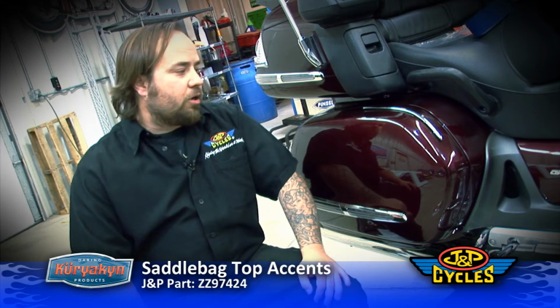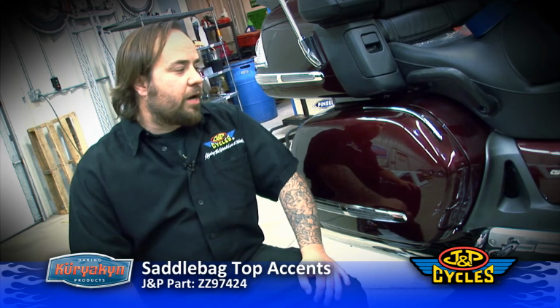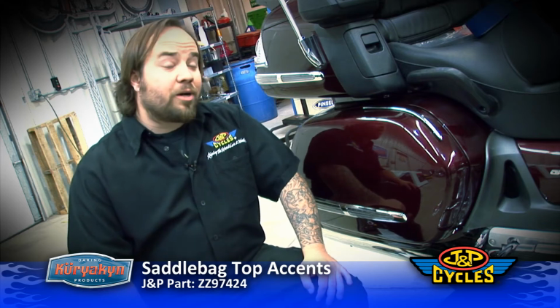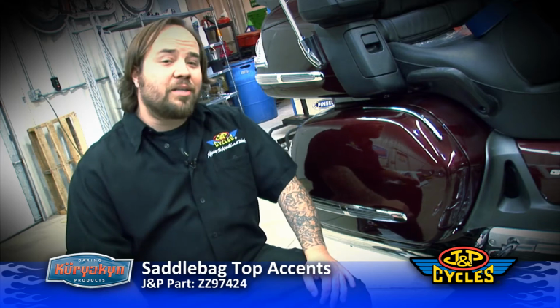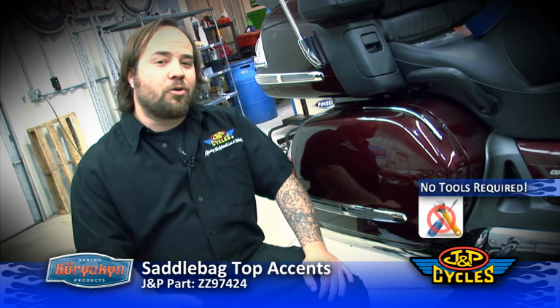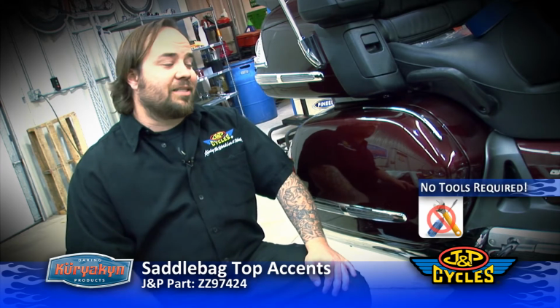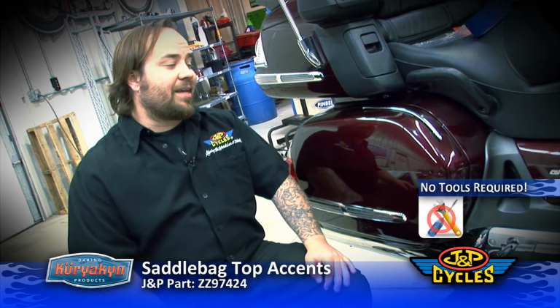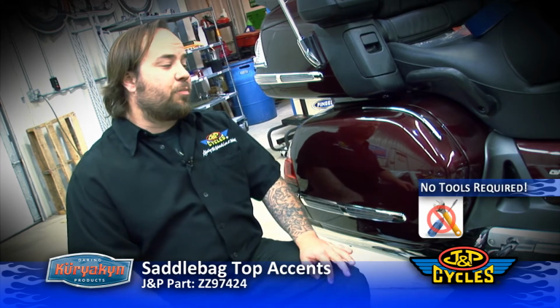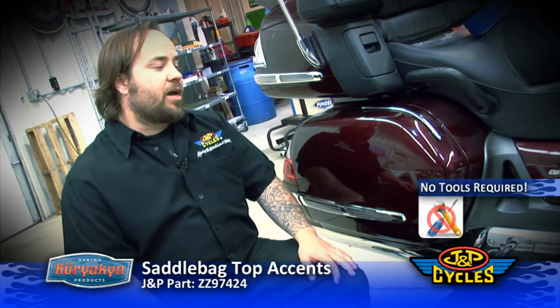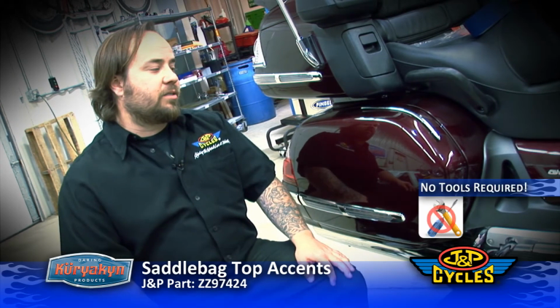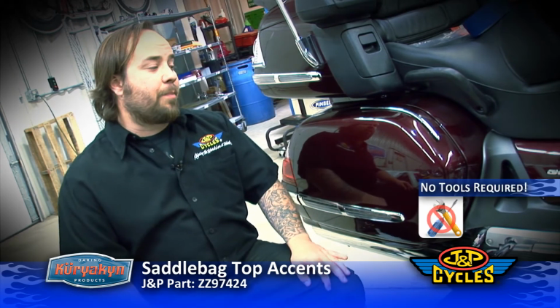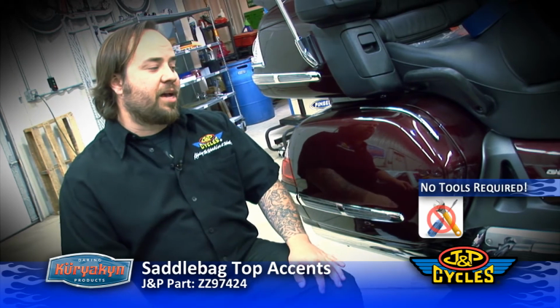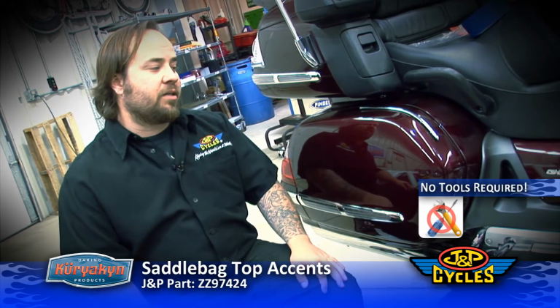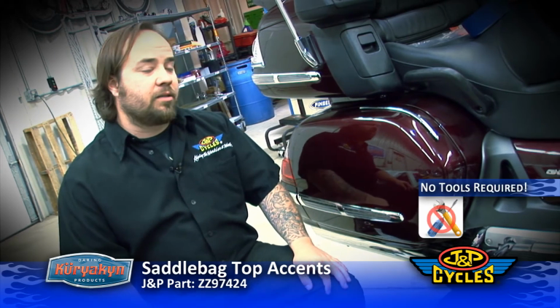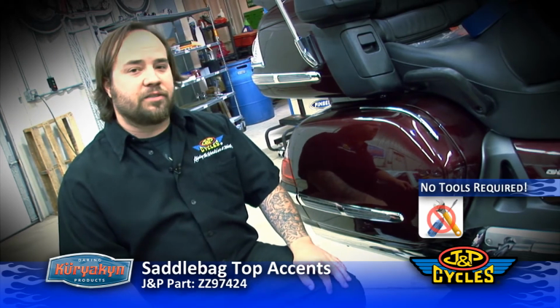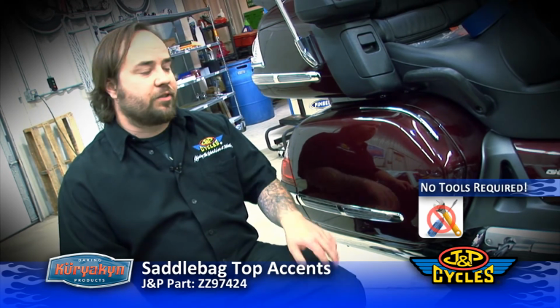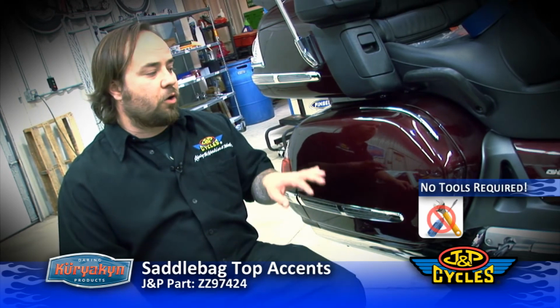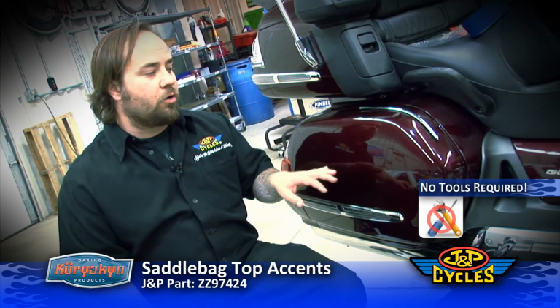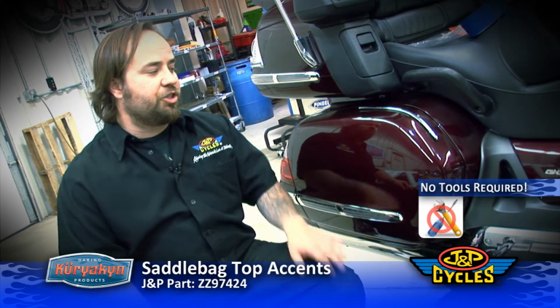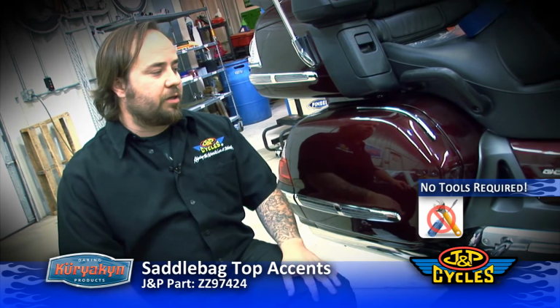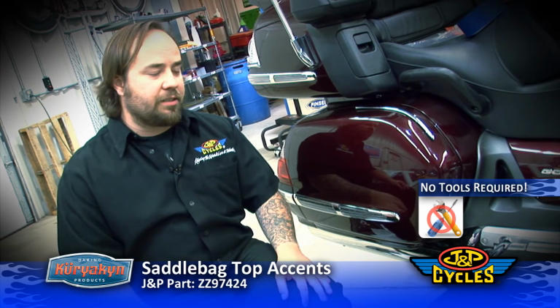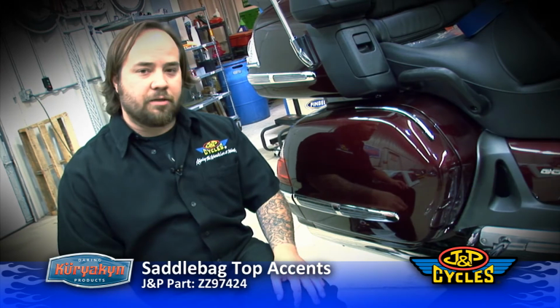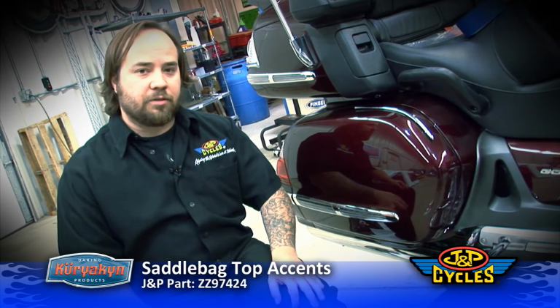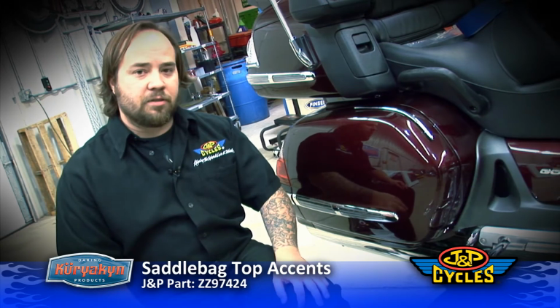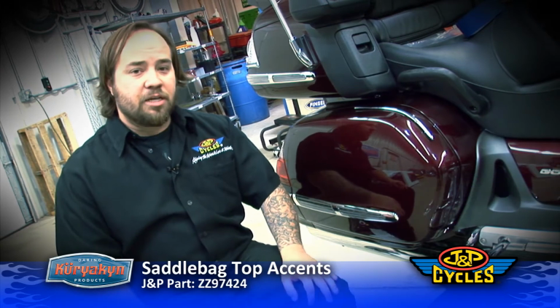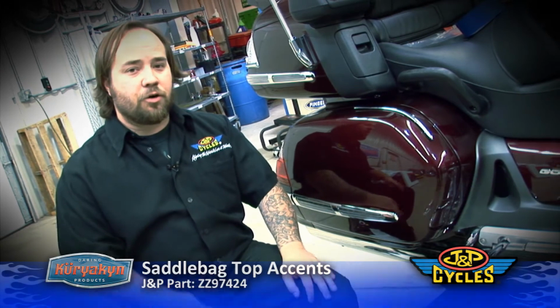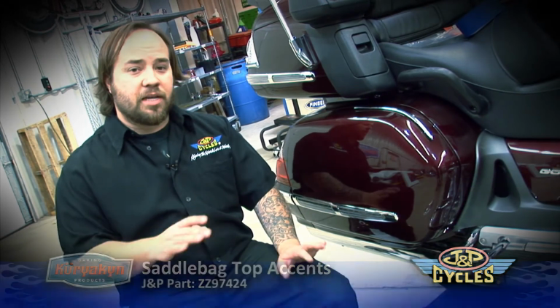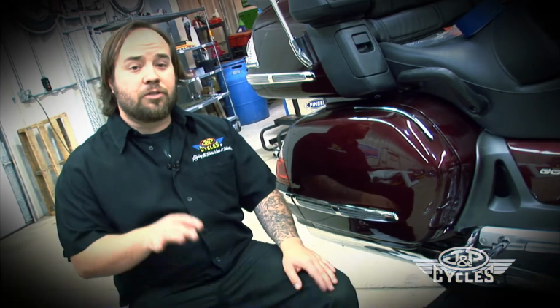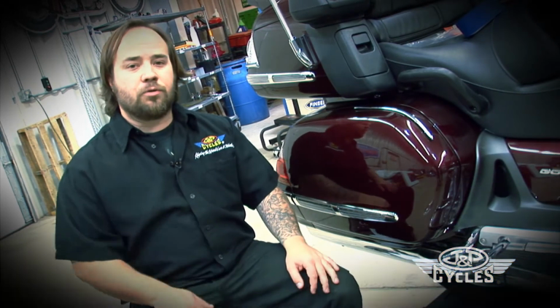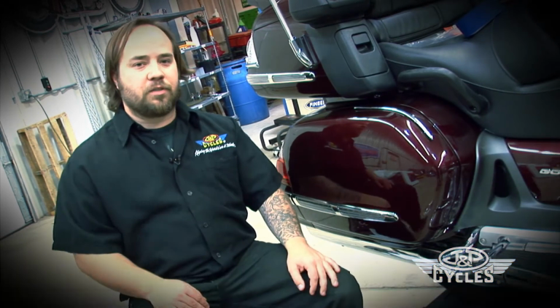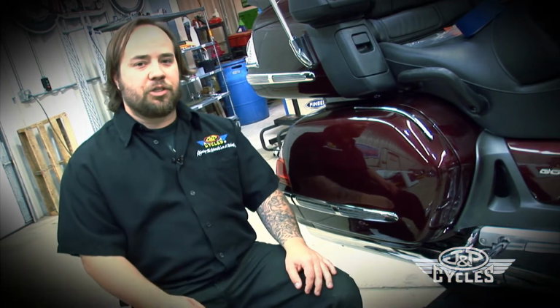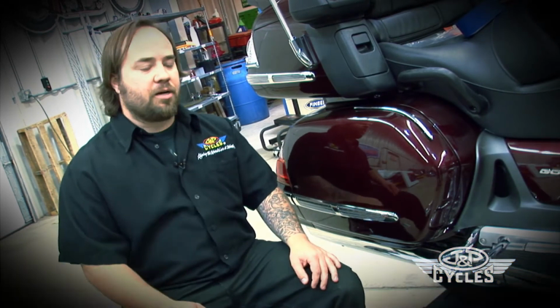Alright, we're going to be installing this saddlebag top accent. This fits all GL1800s. You don't need any tools for this job.